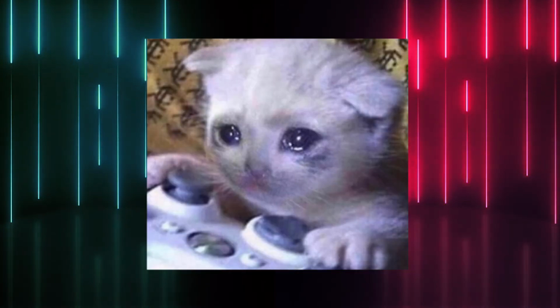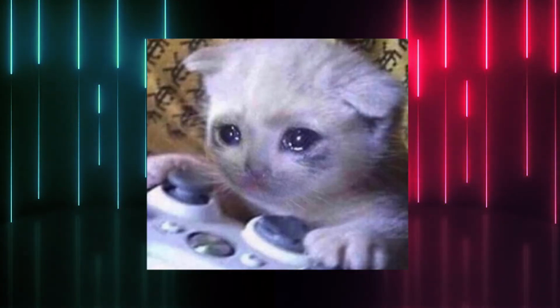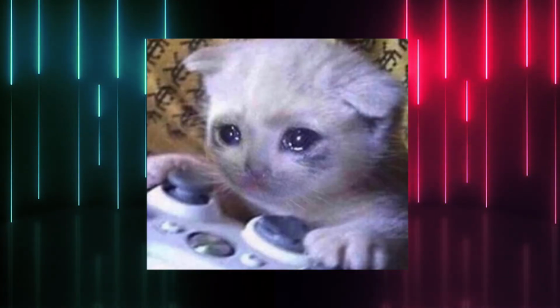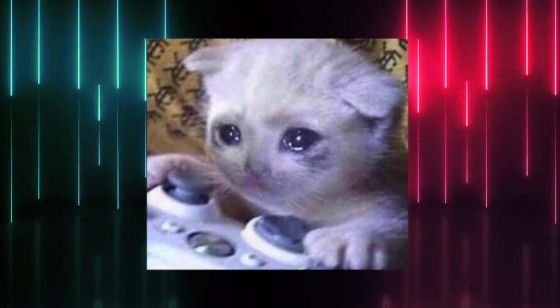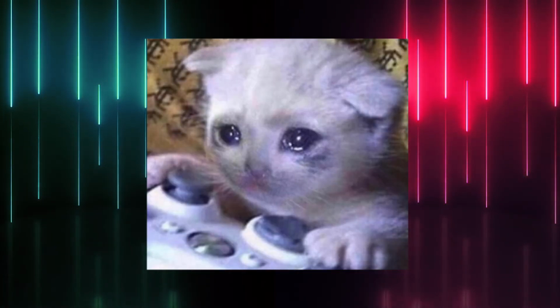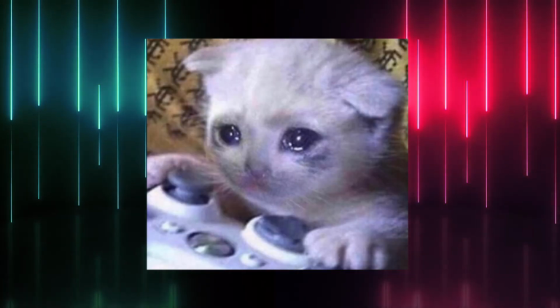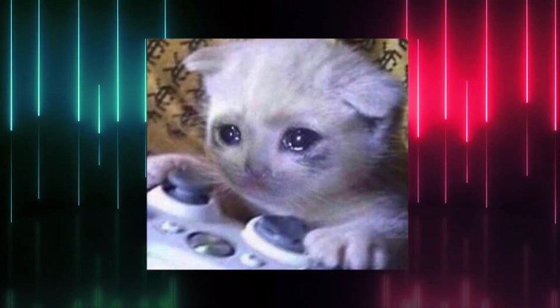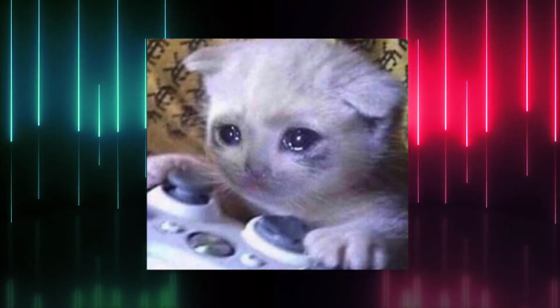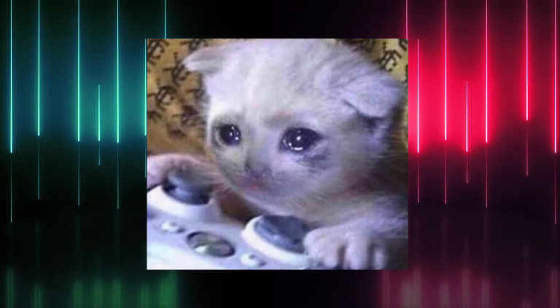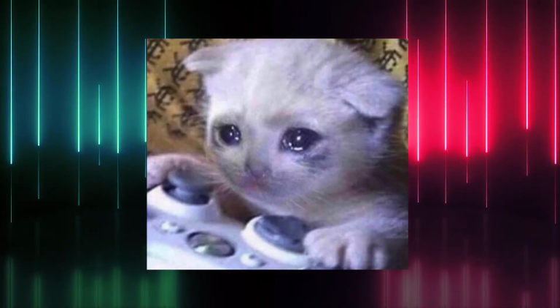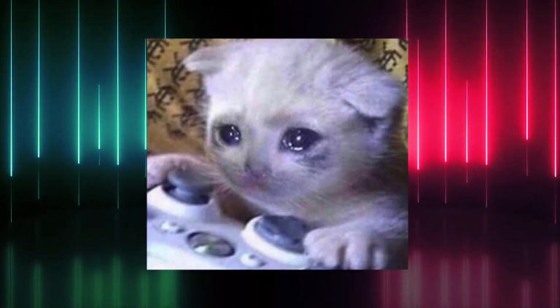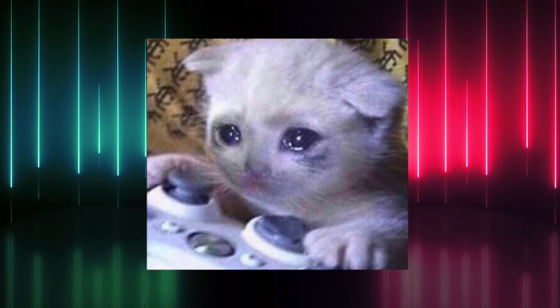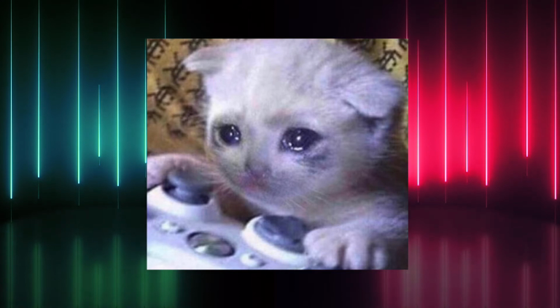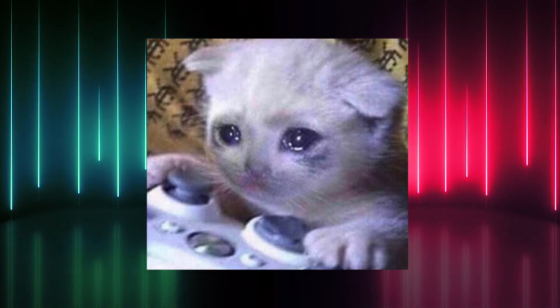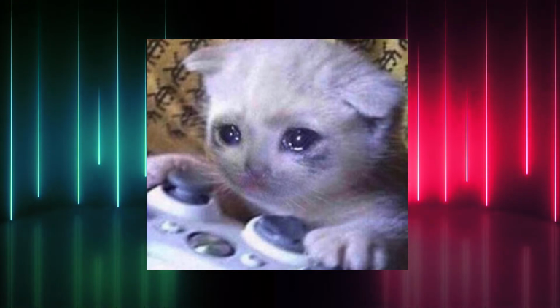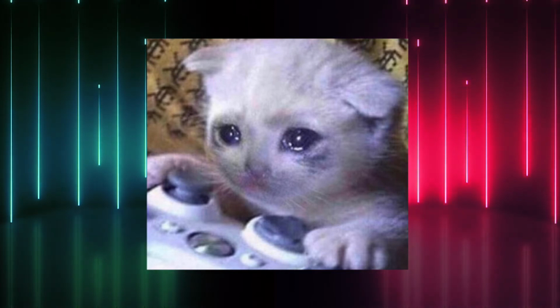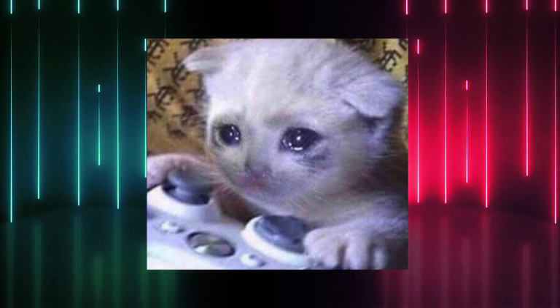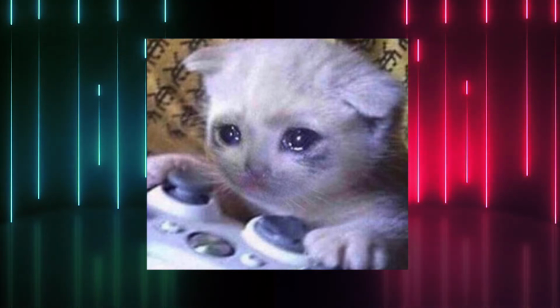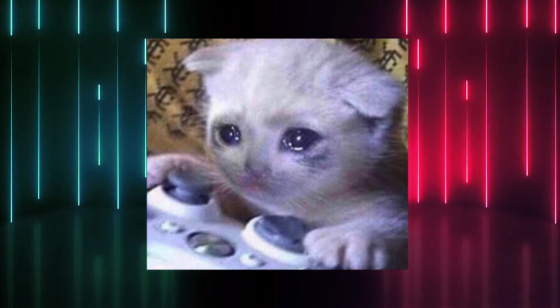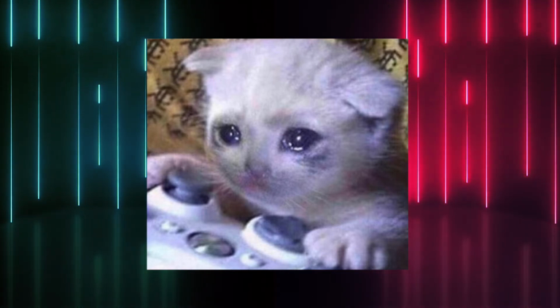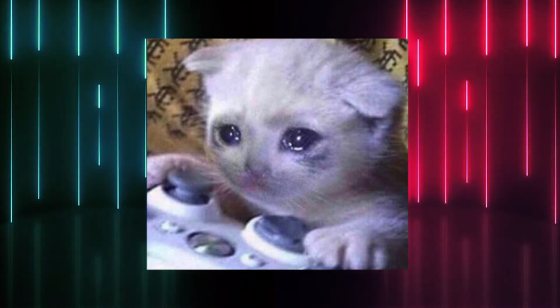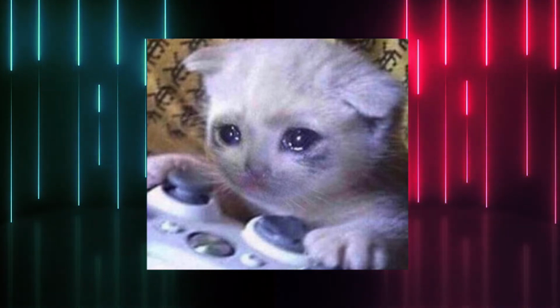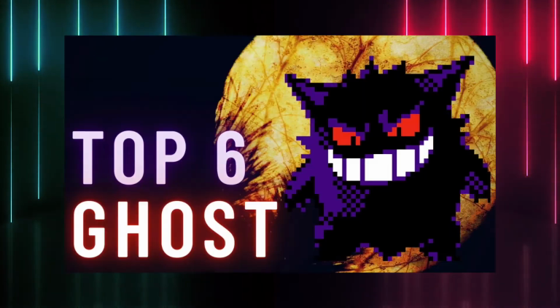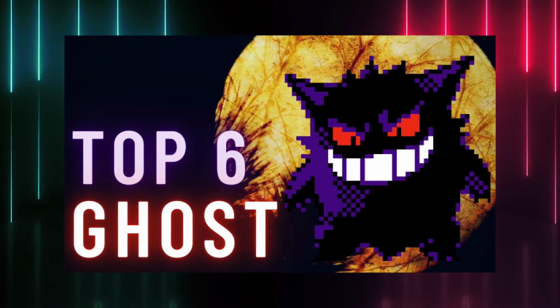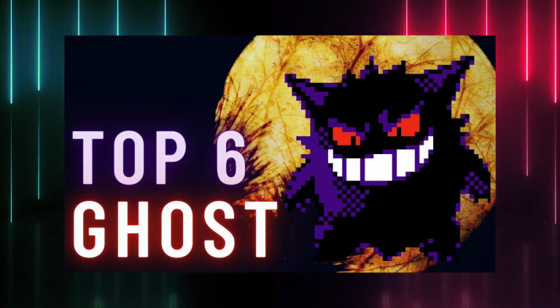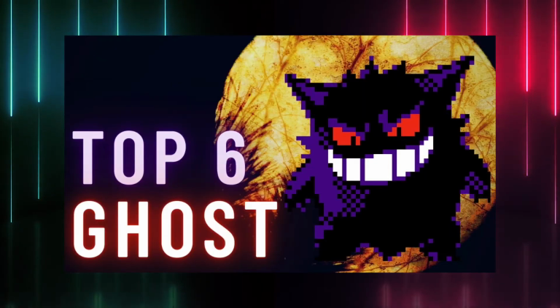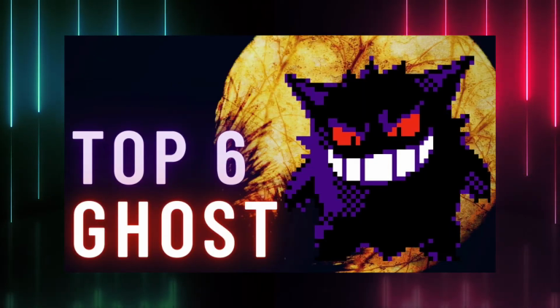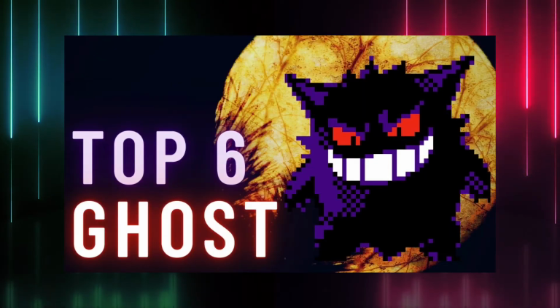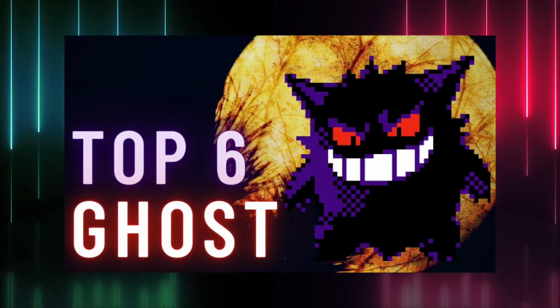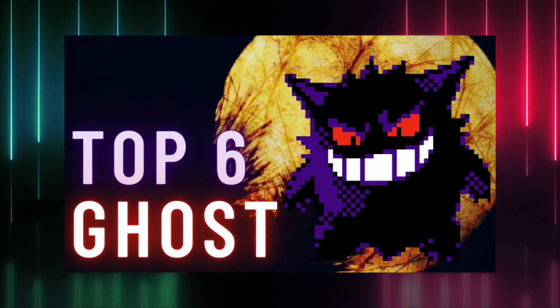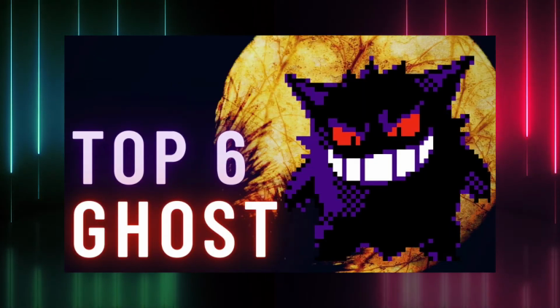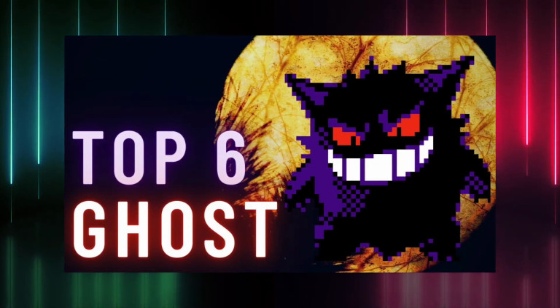Welcome back everybody, Fragalanis here. In the last video we took a break from our journey across the regions and we analyzed the most powerful ghost type pokemon.